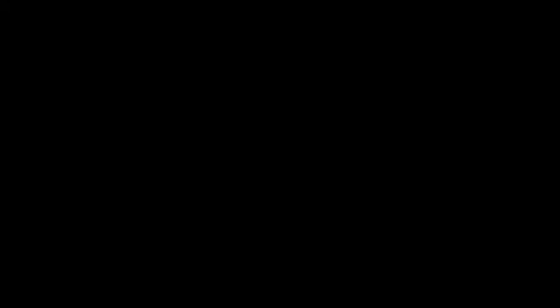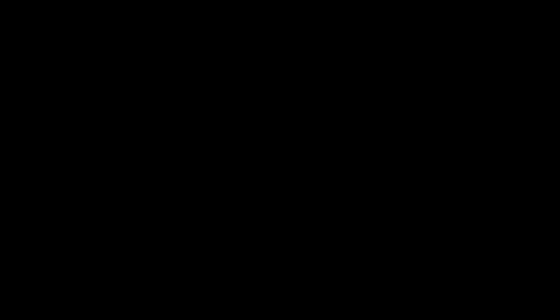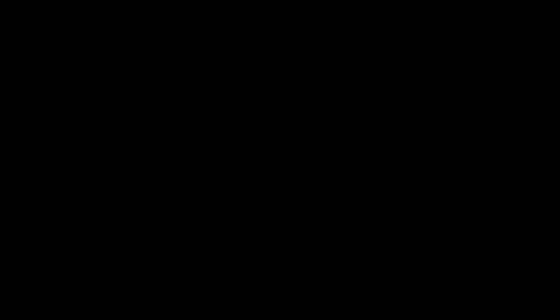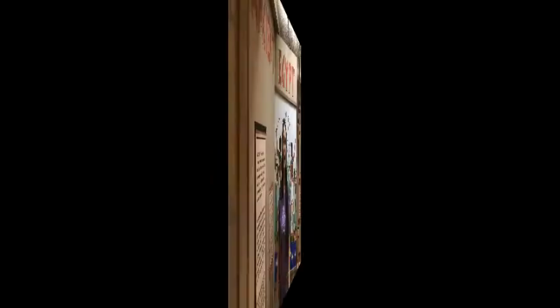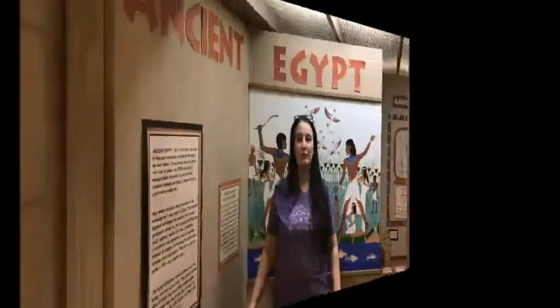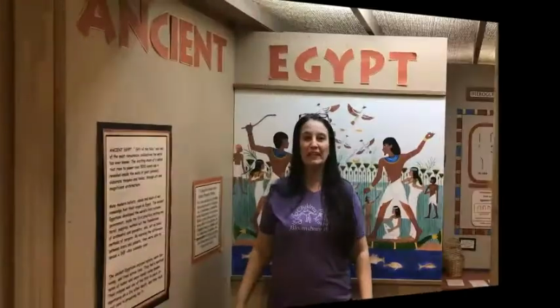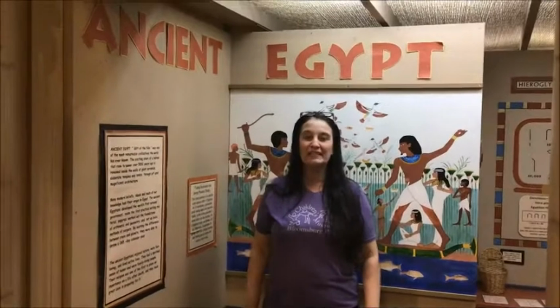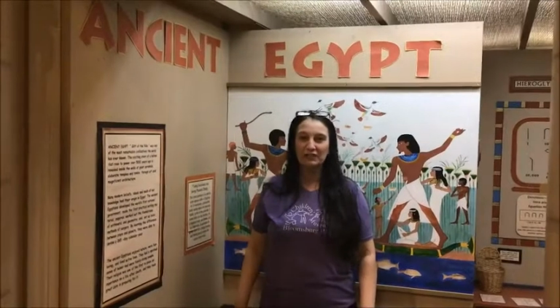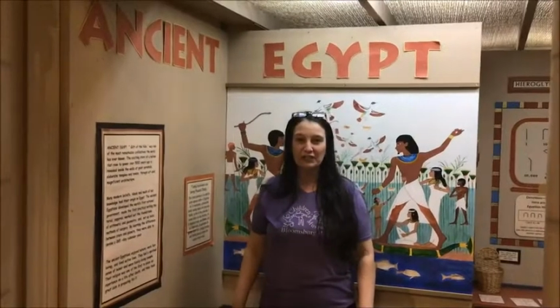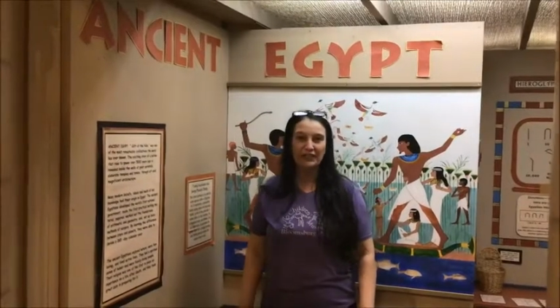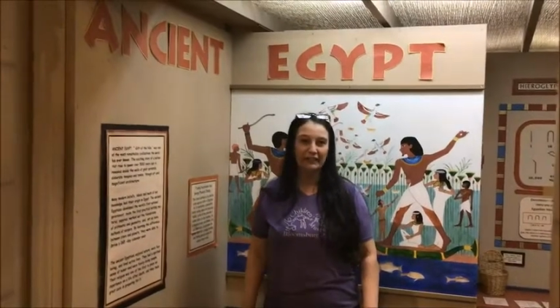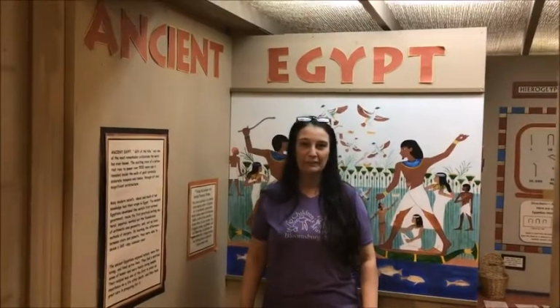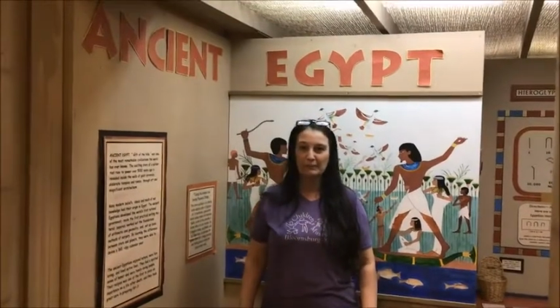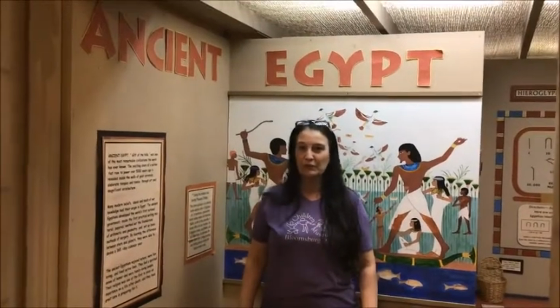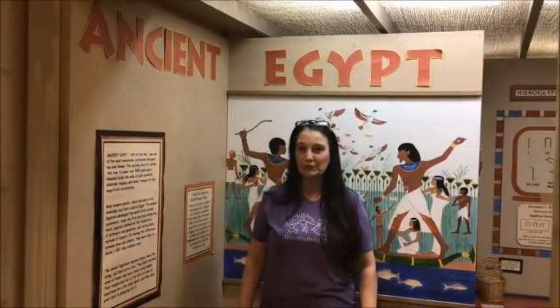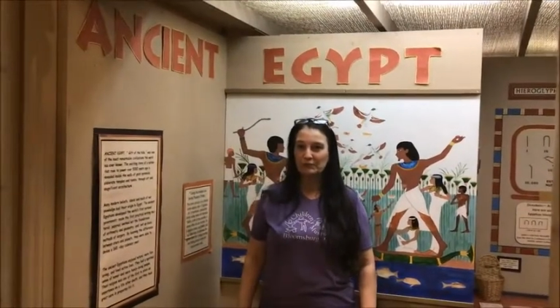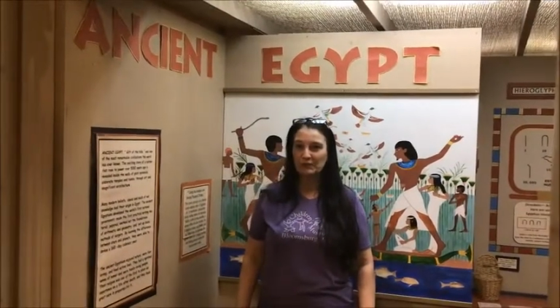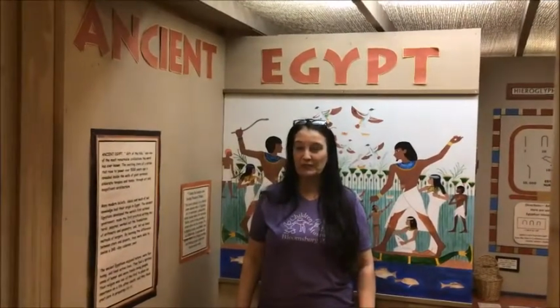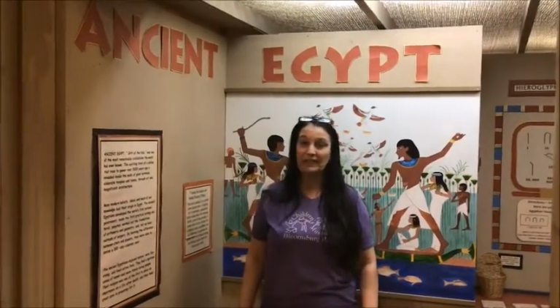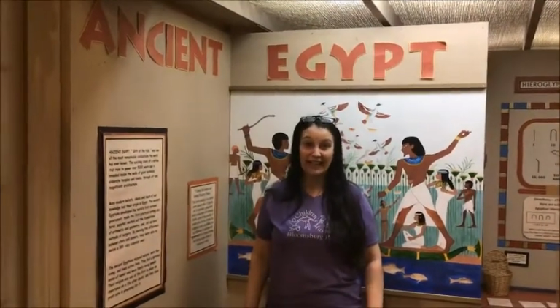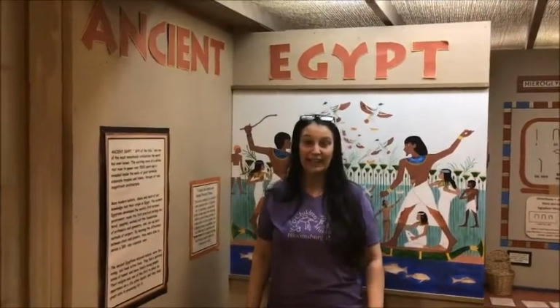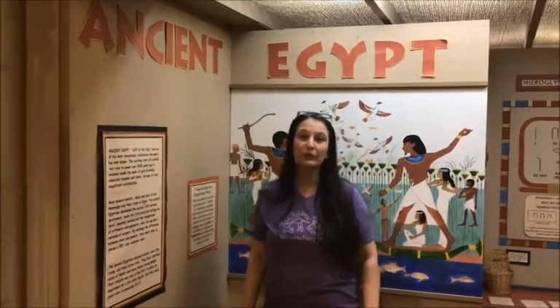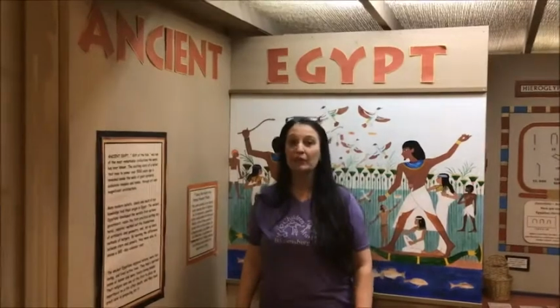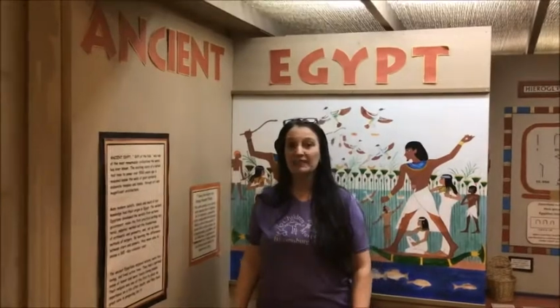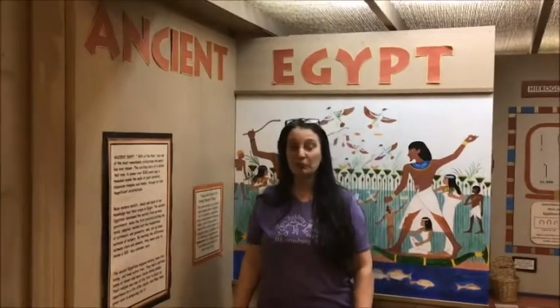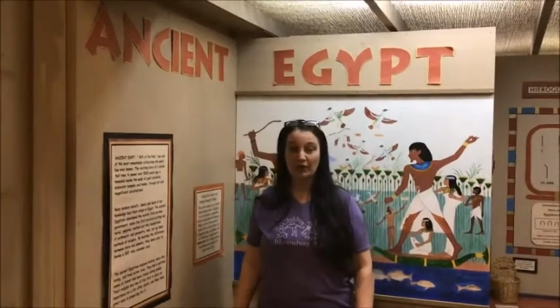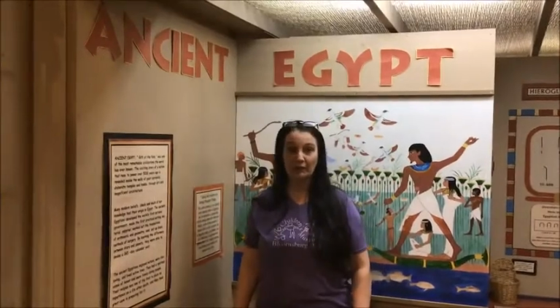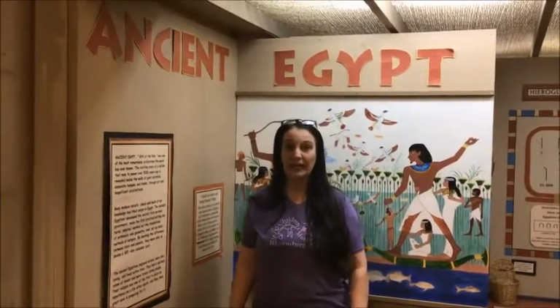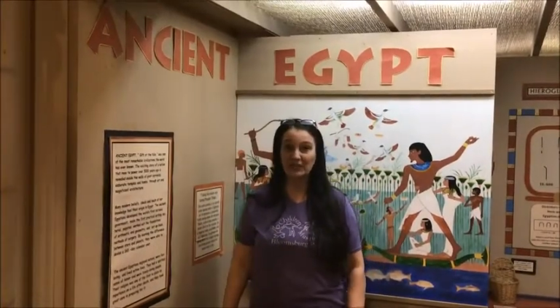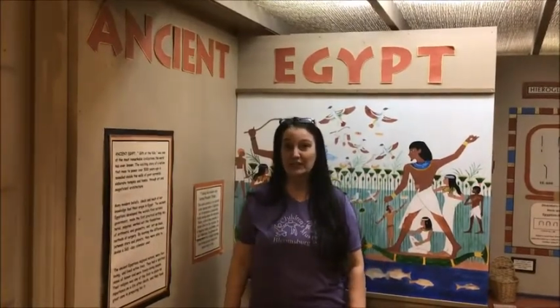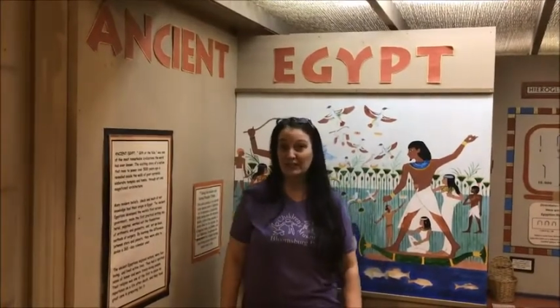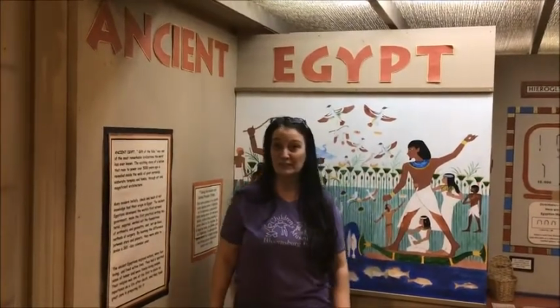Hi everybody, it's Dr. Ginny here at the Bloomsburg Children's Museum, and today we are going to be walking through ancient Egypt.